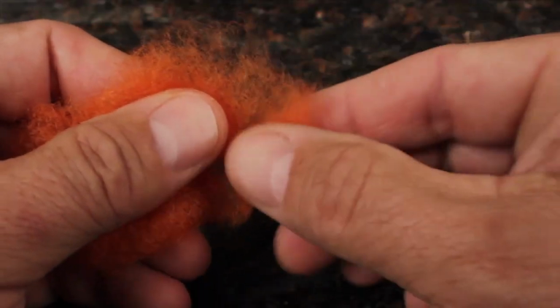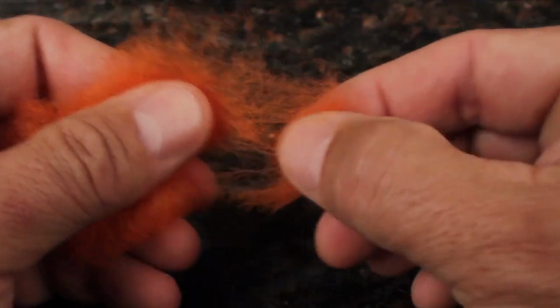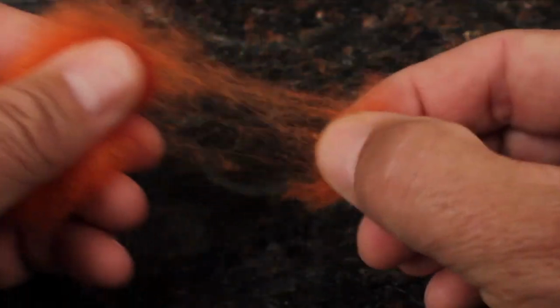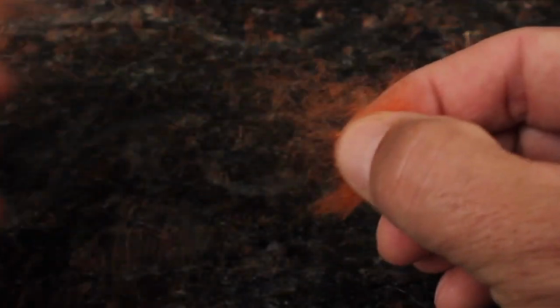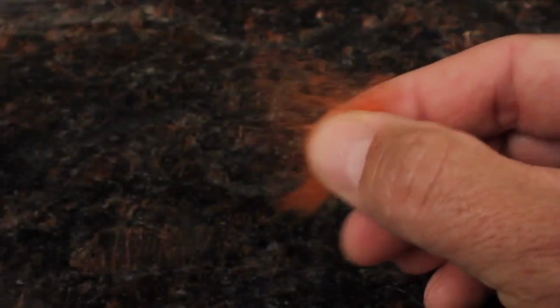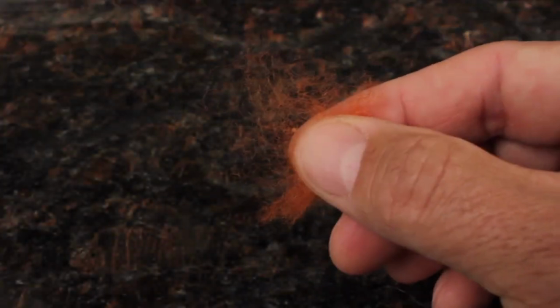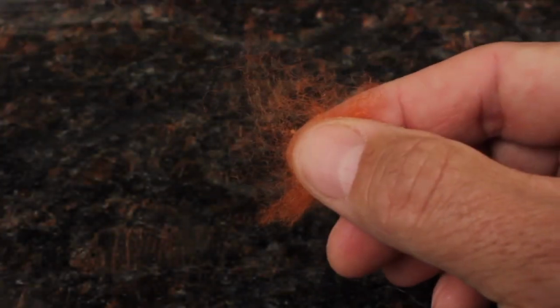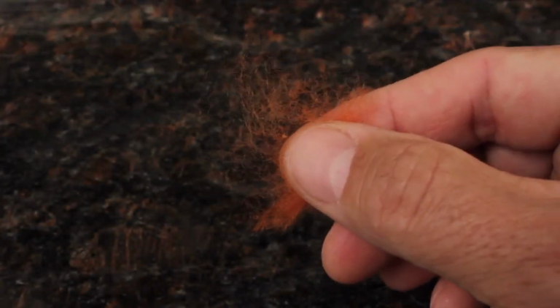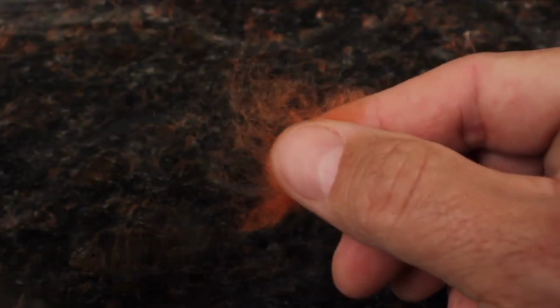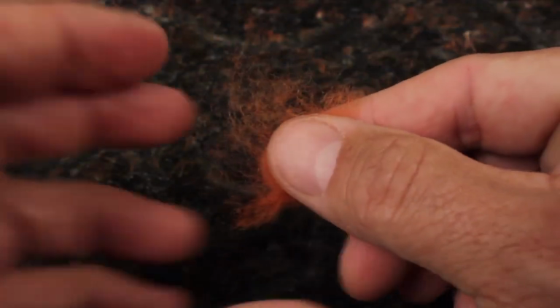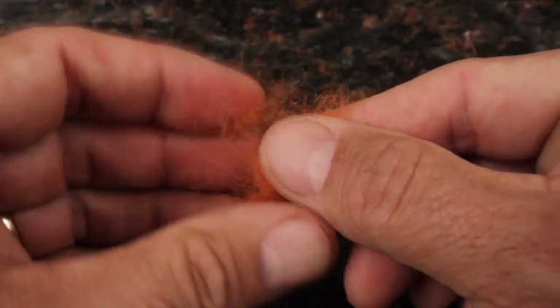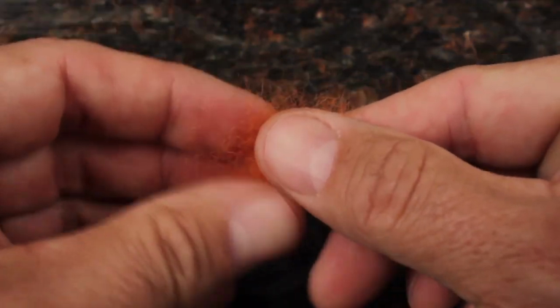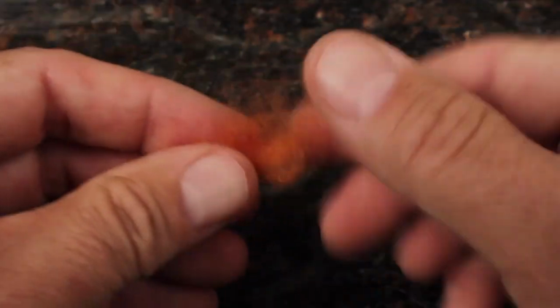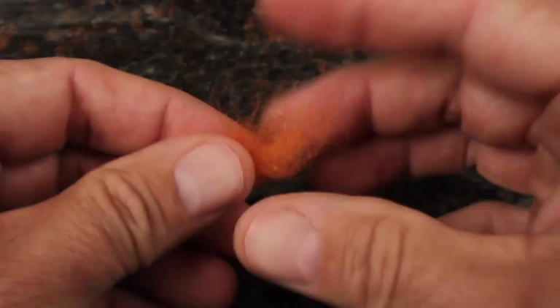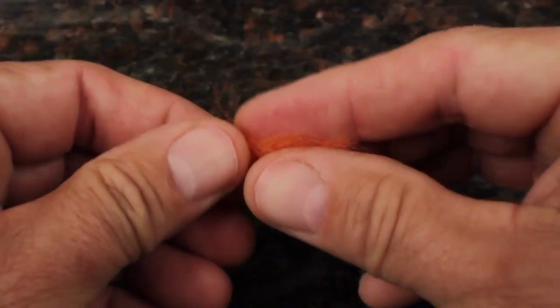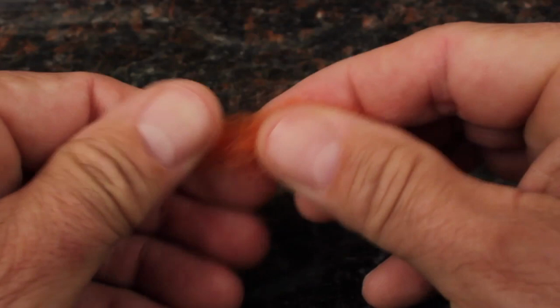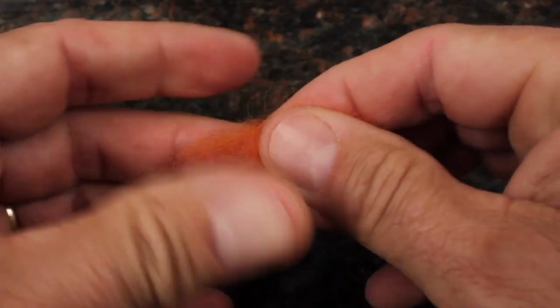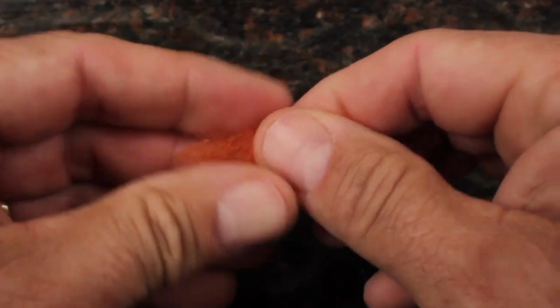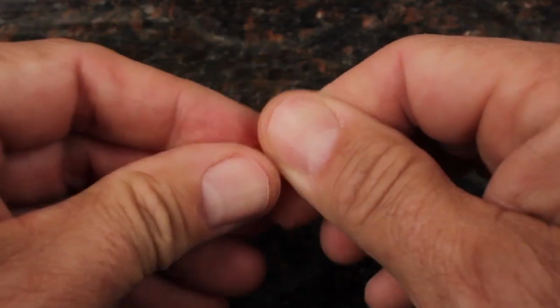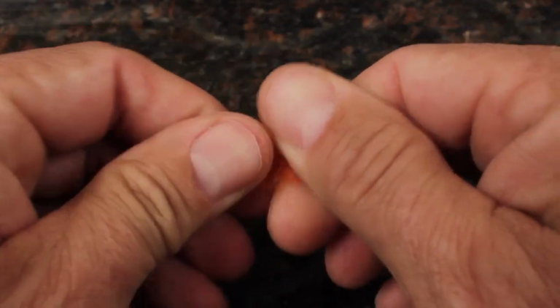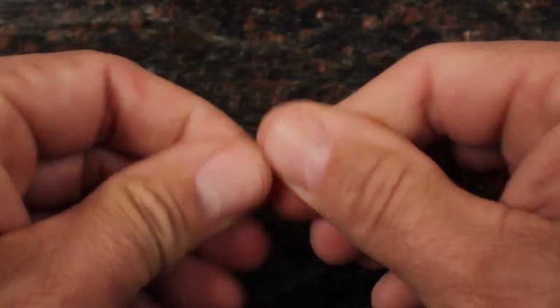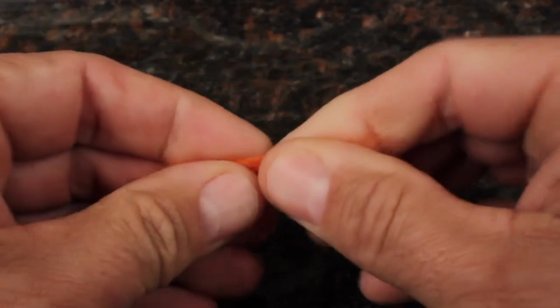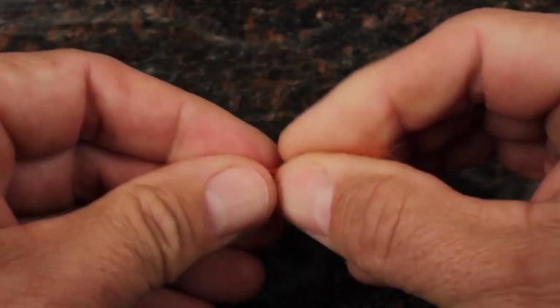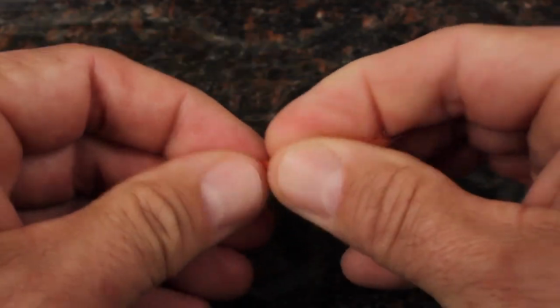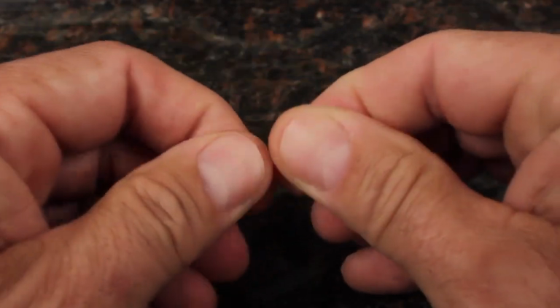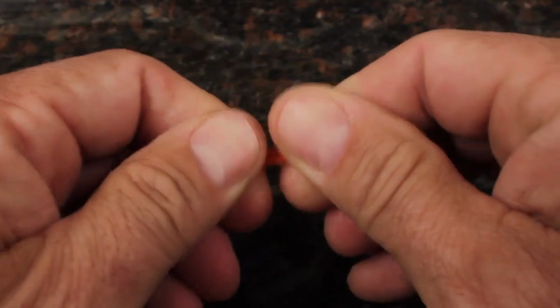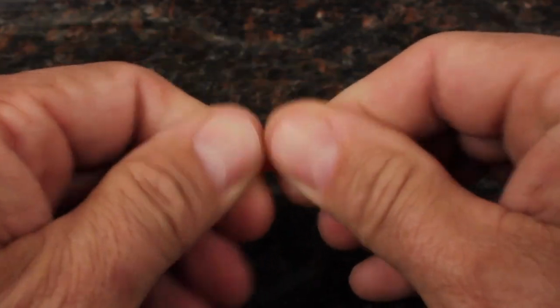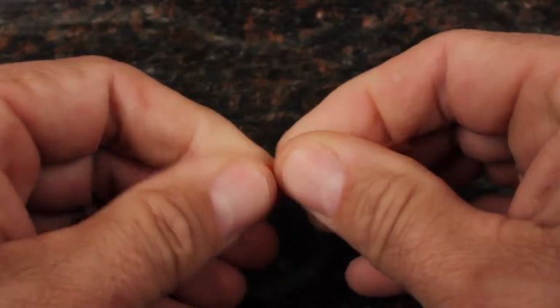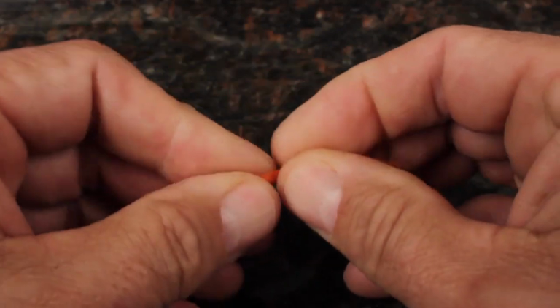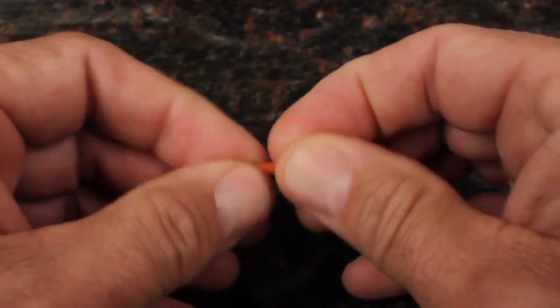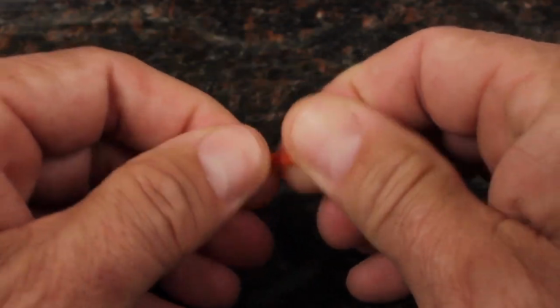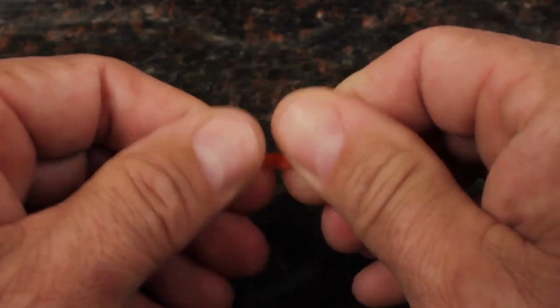Pull out a small clump of either white or orange wool, and roll it in your fingertips to compress and orient the fibers.